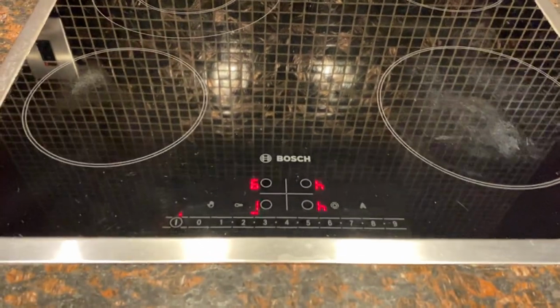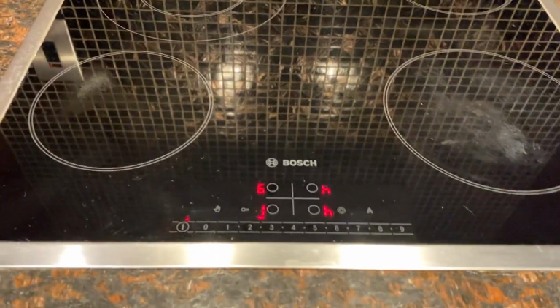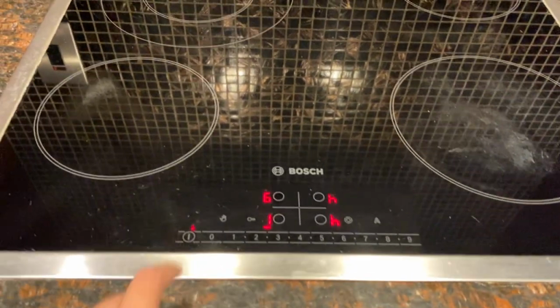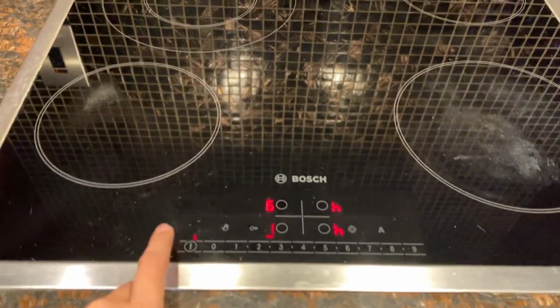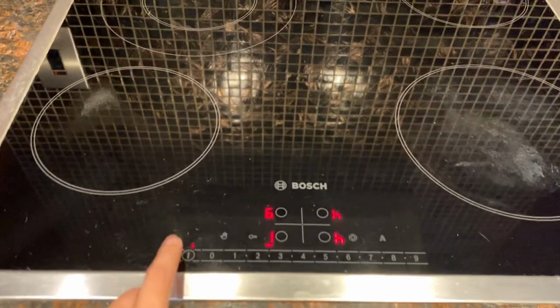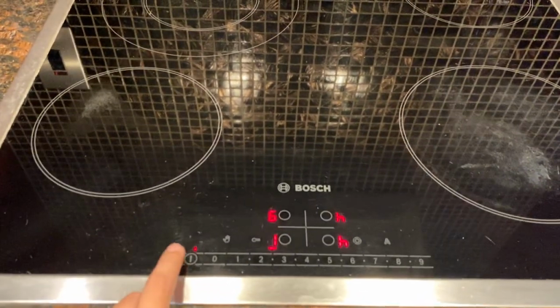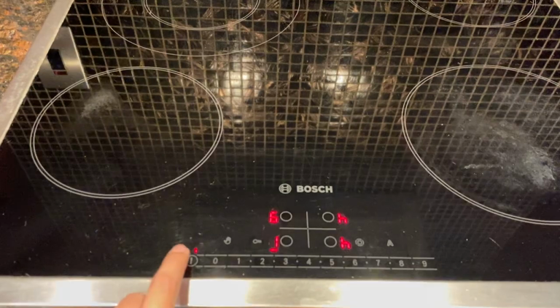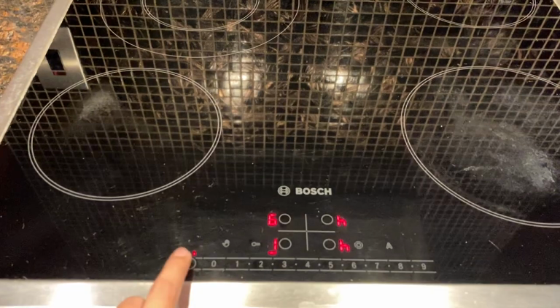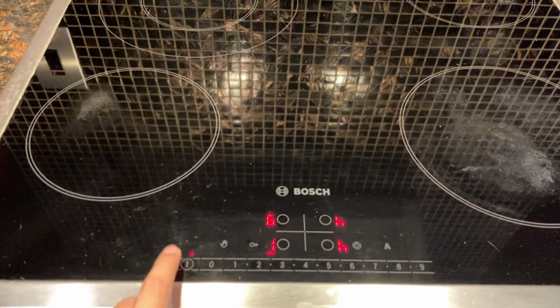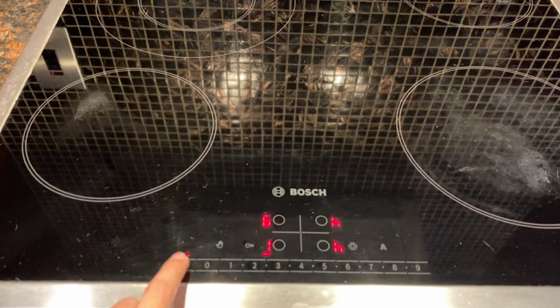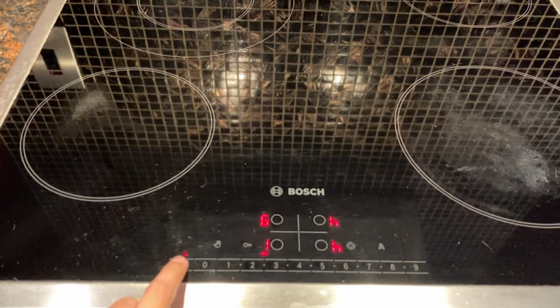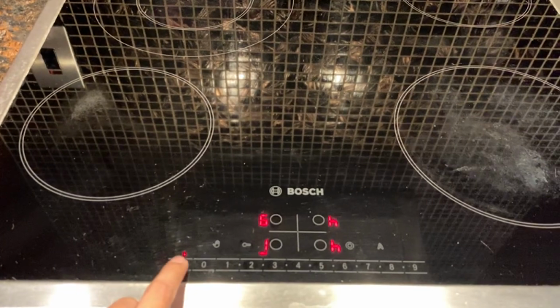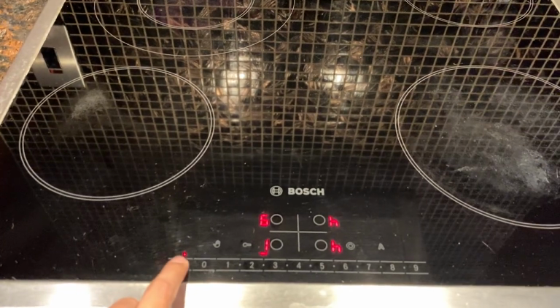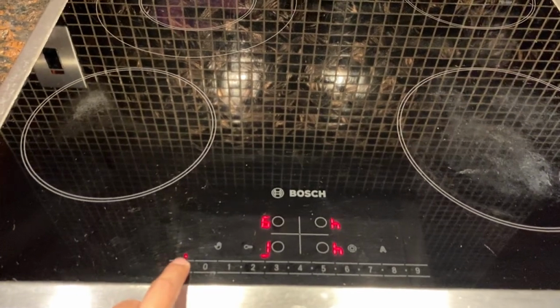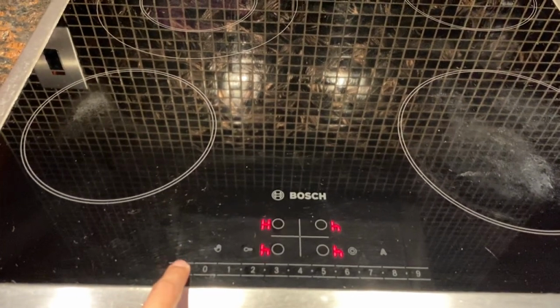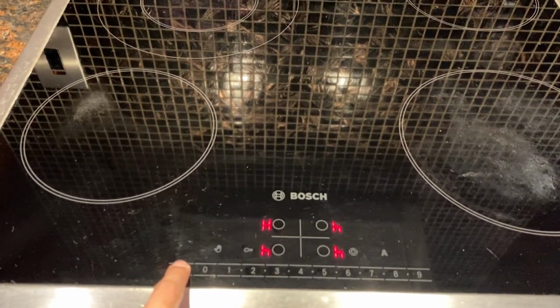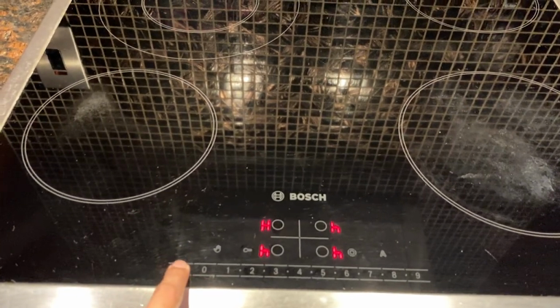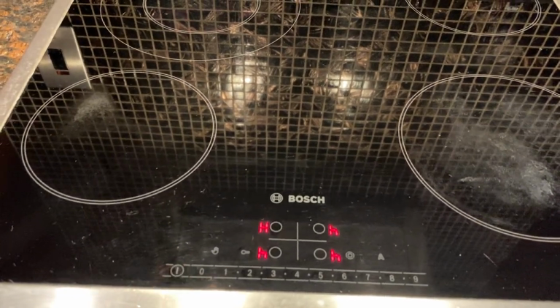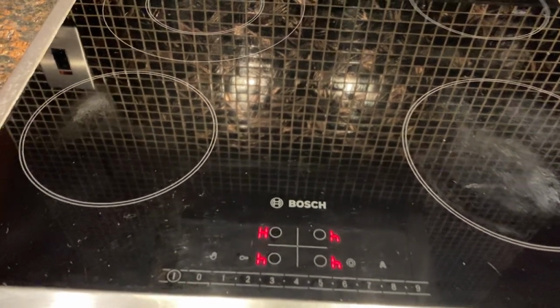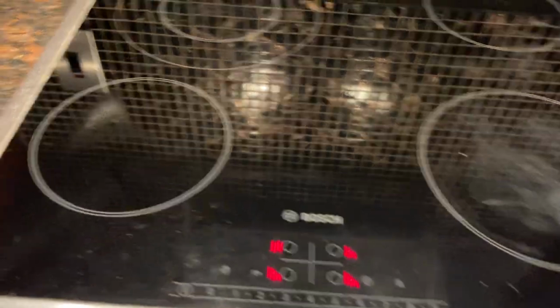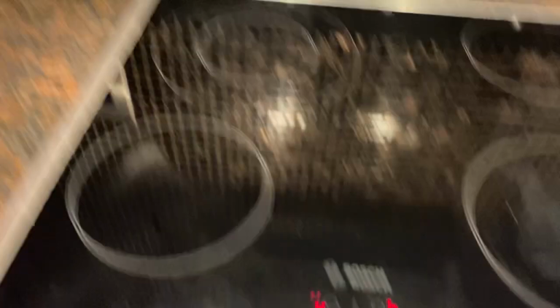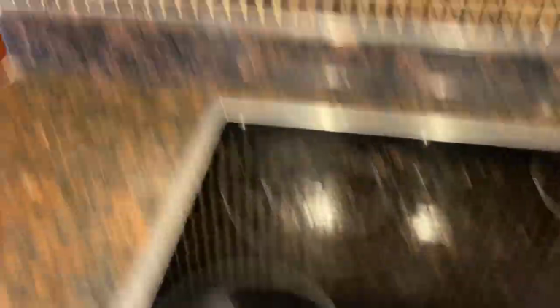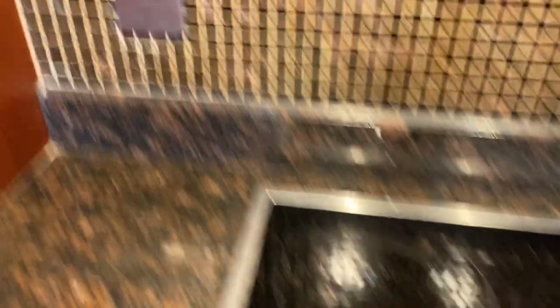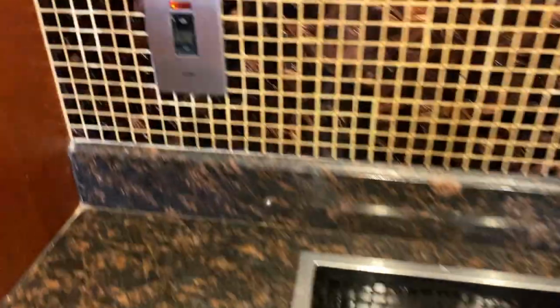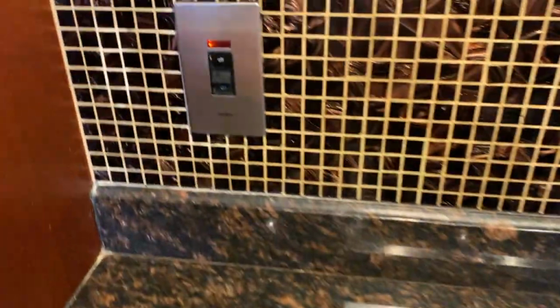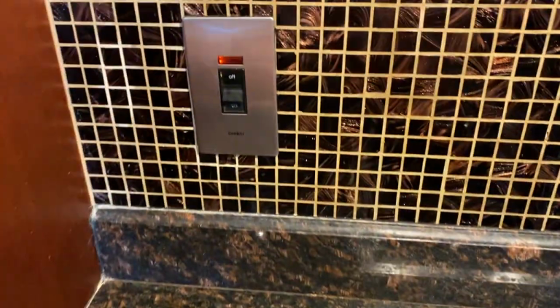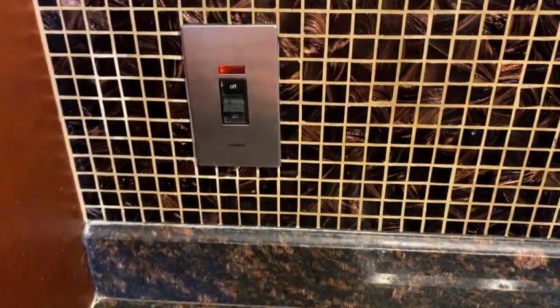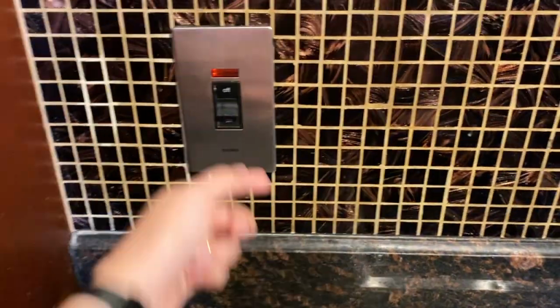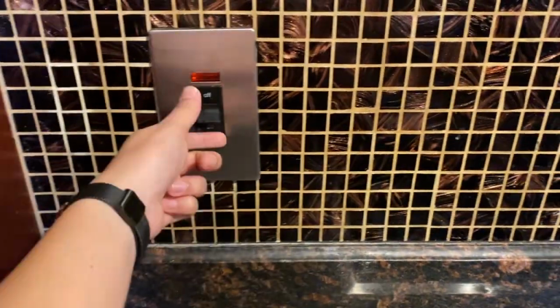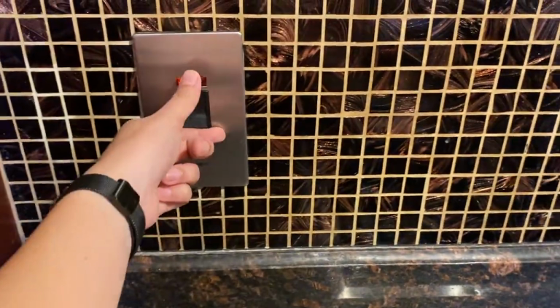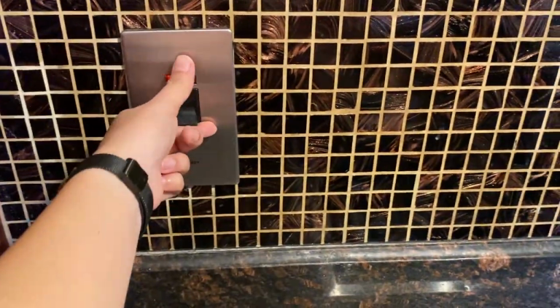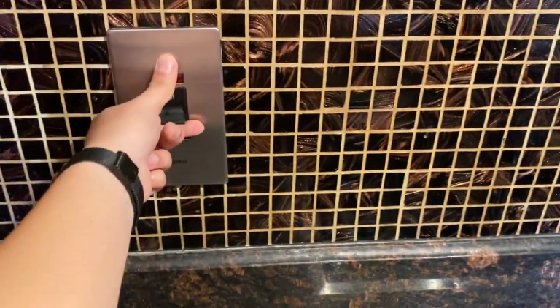To turn off, press this power button right here and don't forget to turn off the main switch as well.